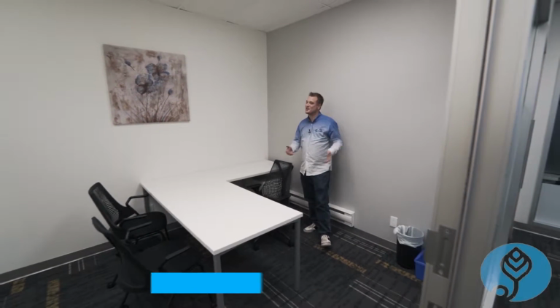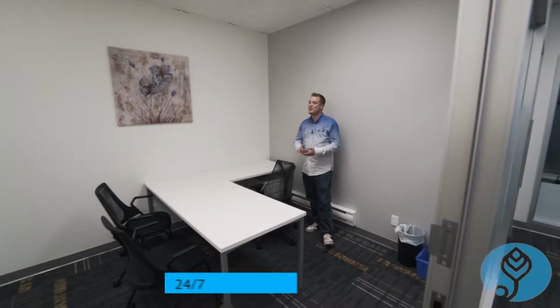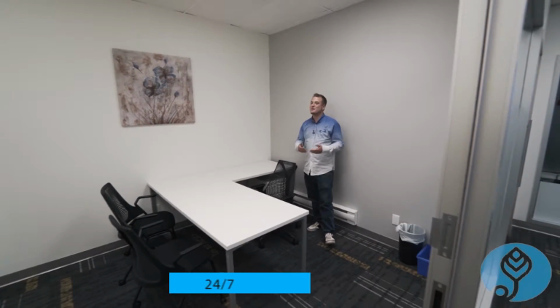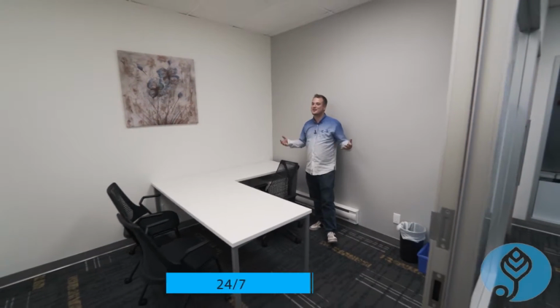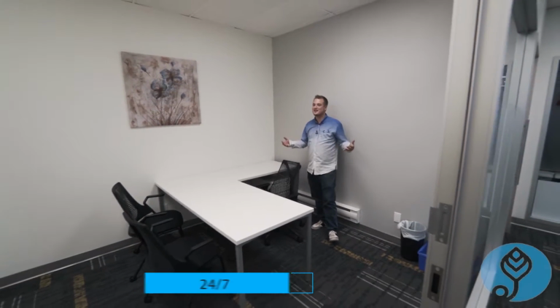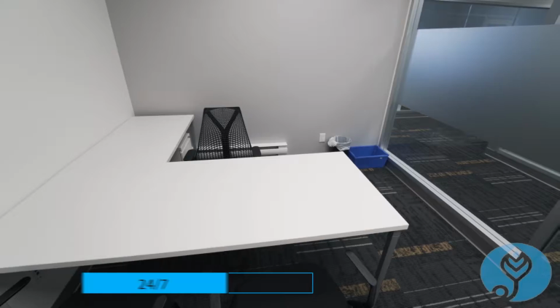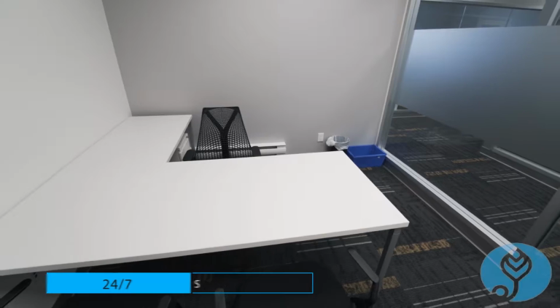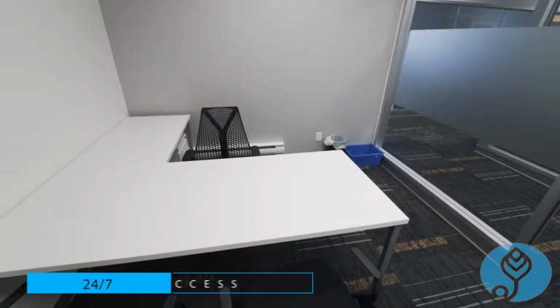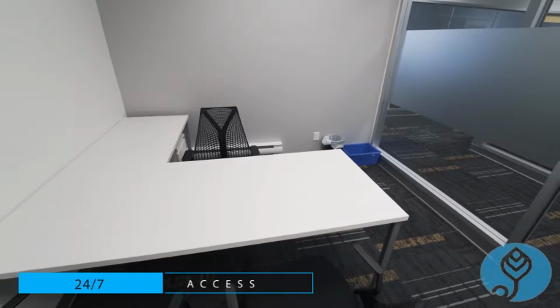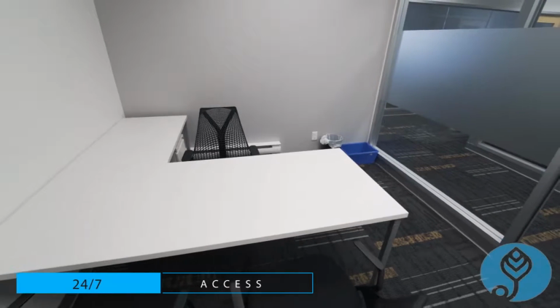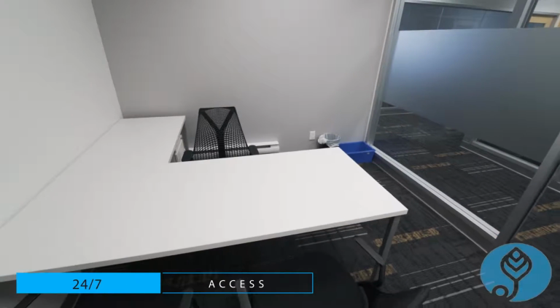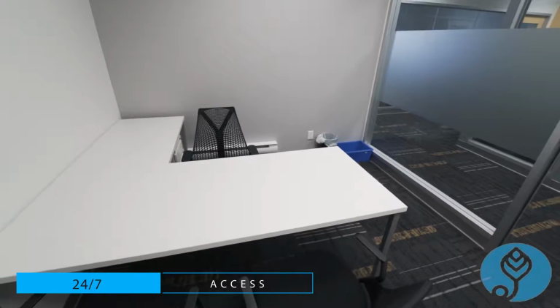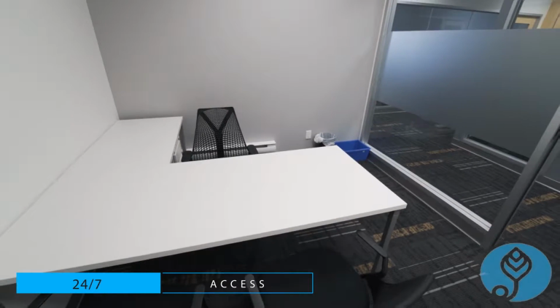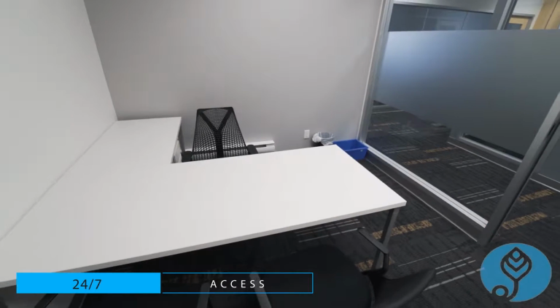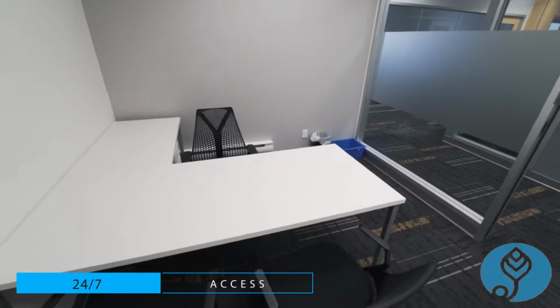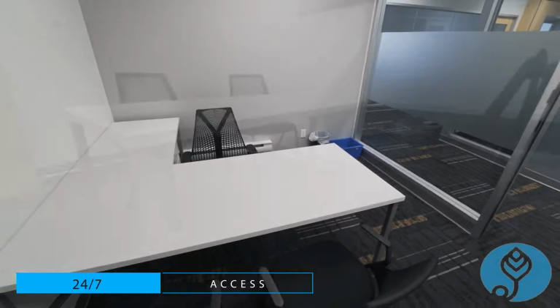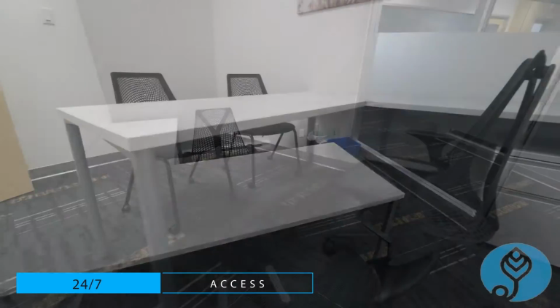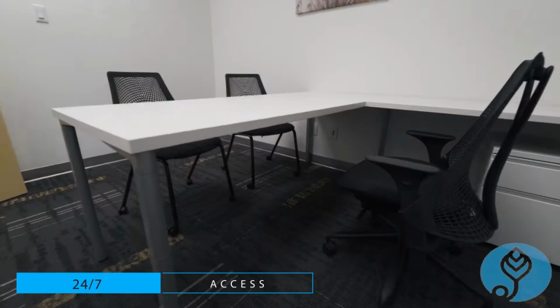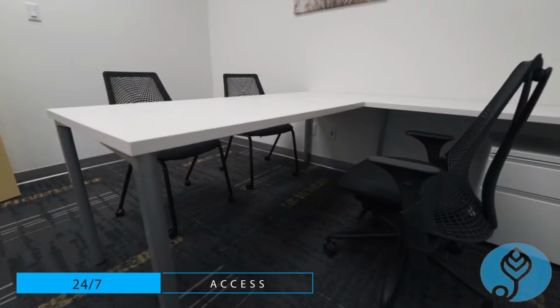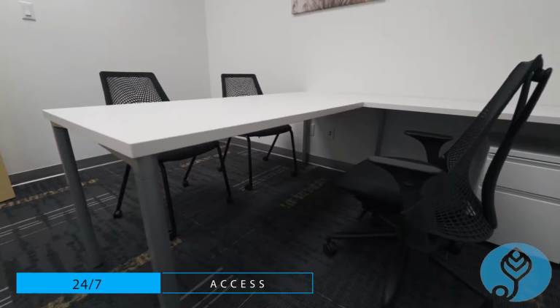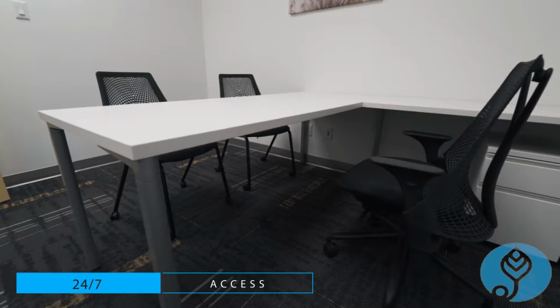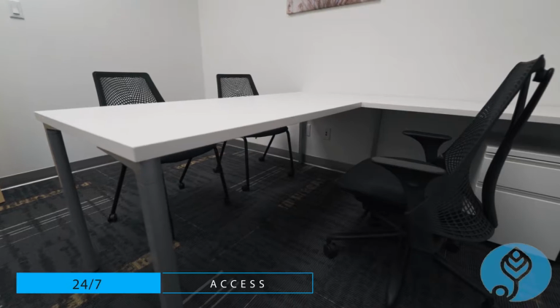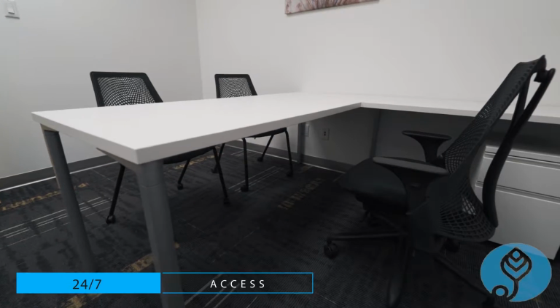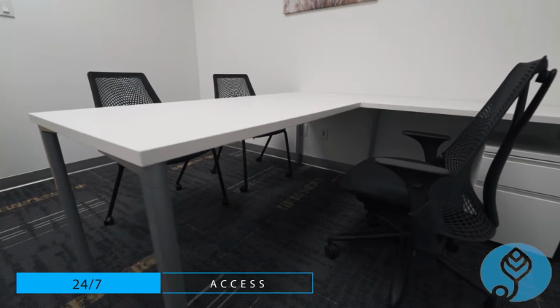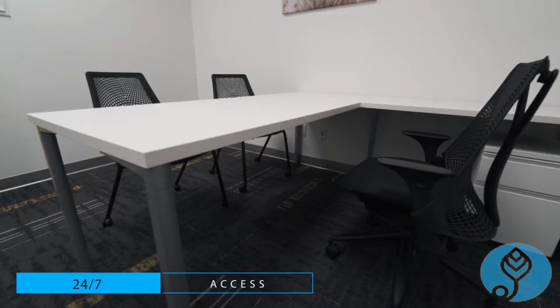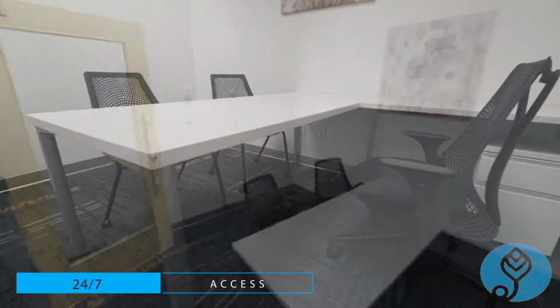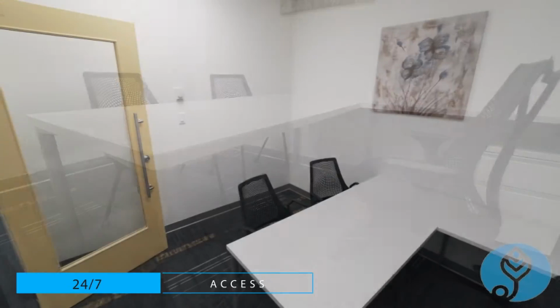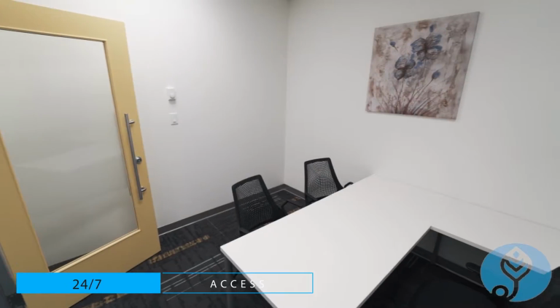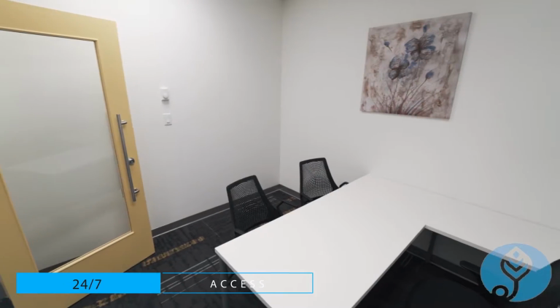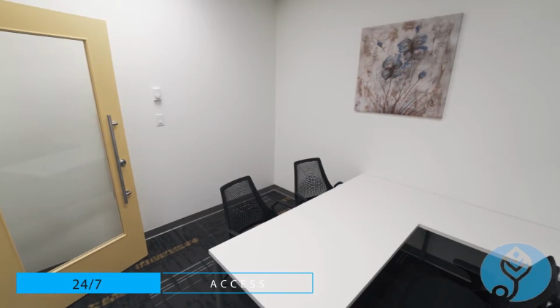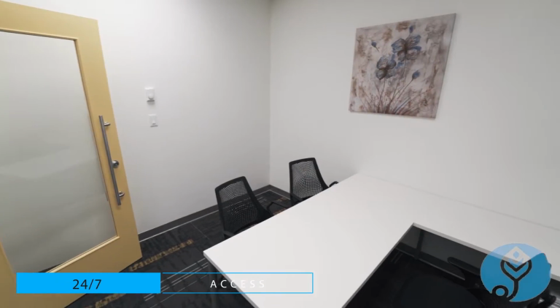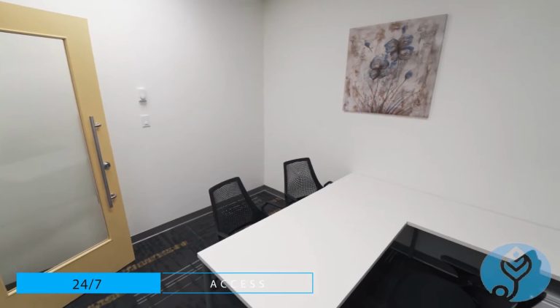You're a one-person business and you want to meet with clients? The one-person office is perfect for you — lockable cabinet, L-shaped desk, two guest chairs, and a lockable door.